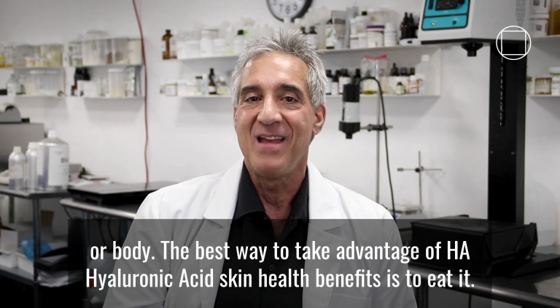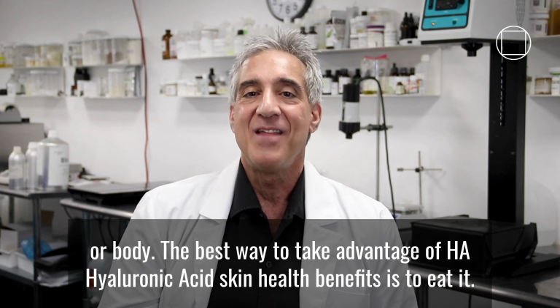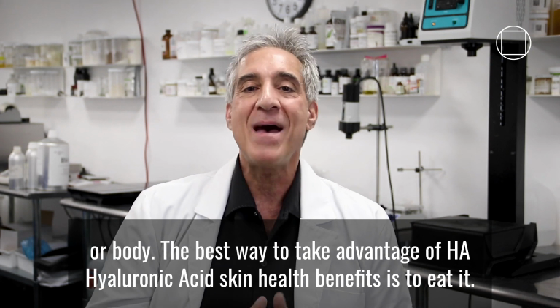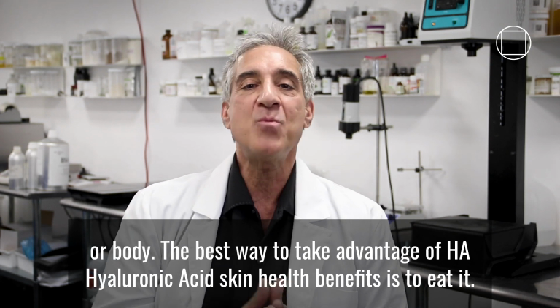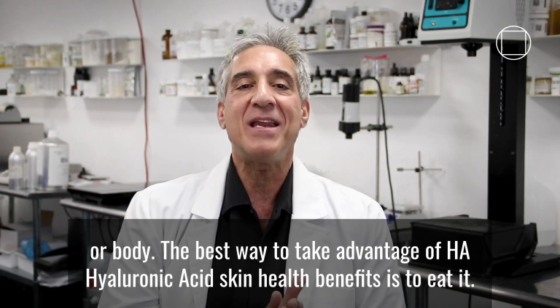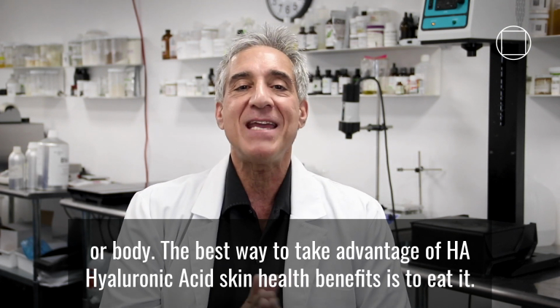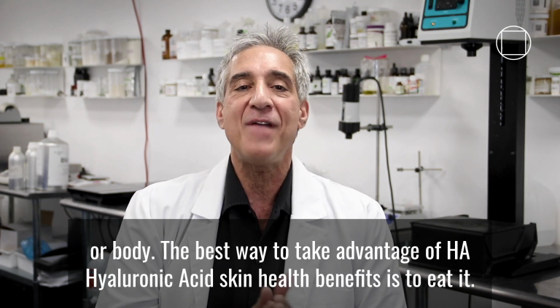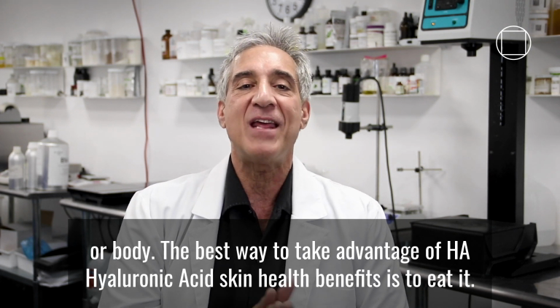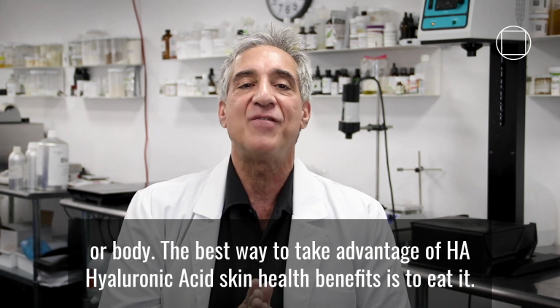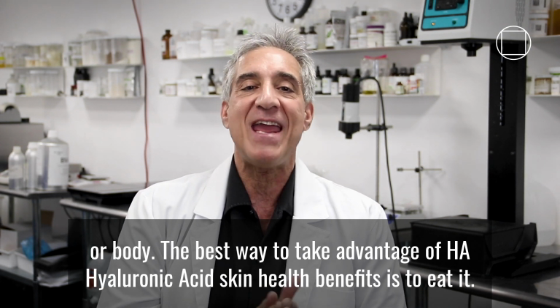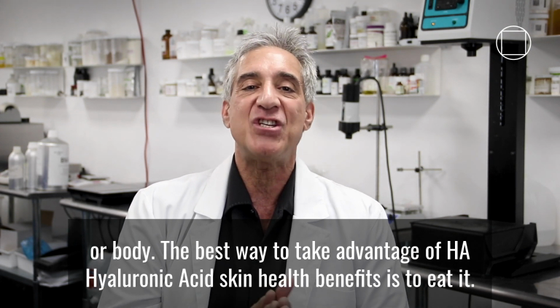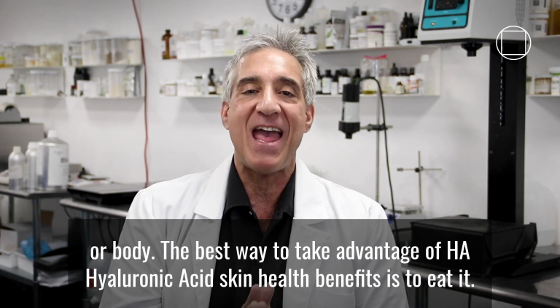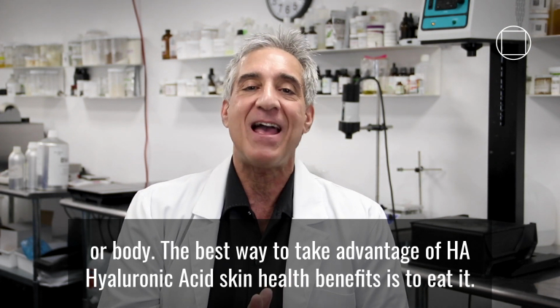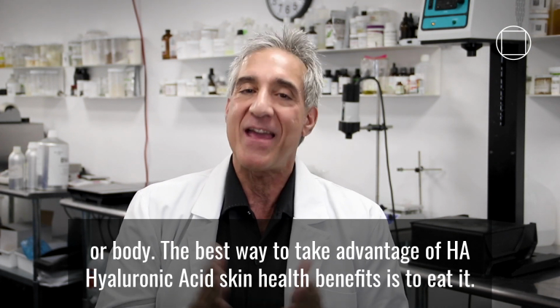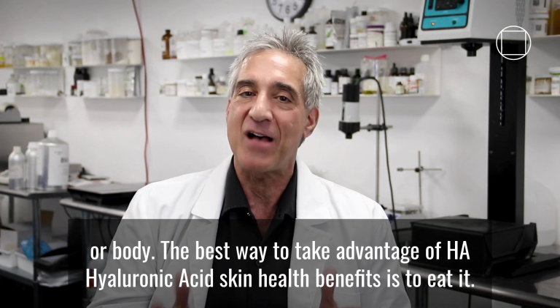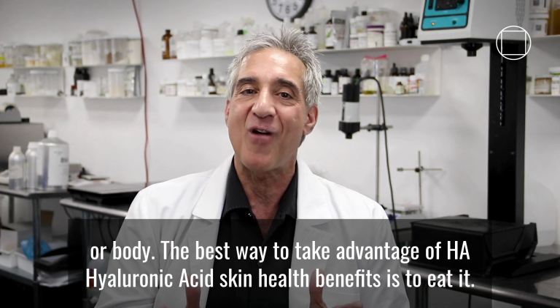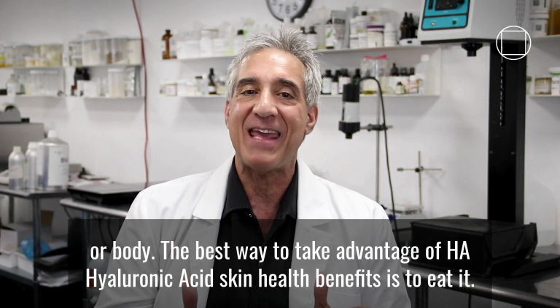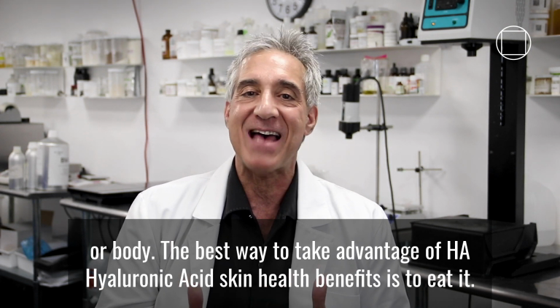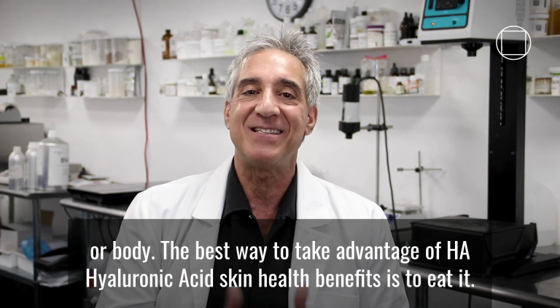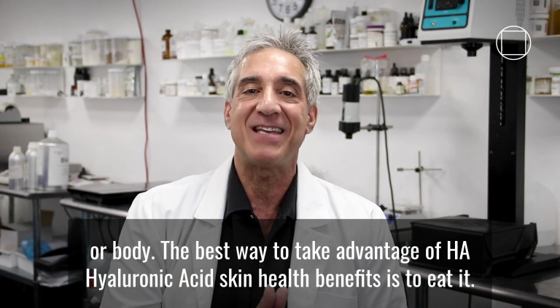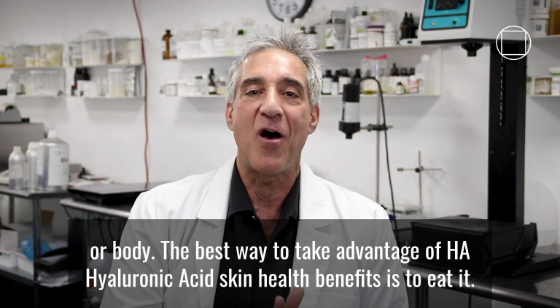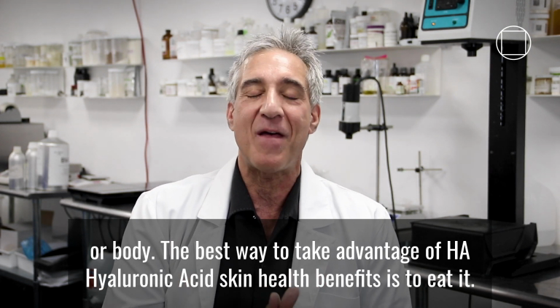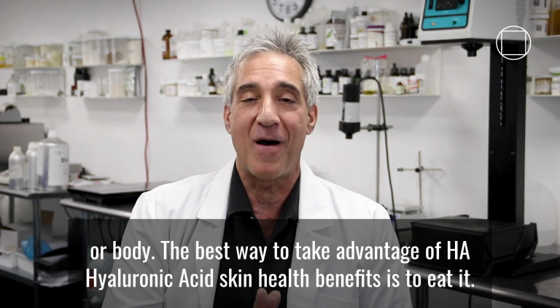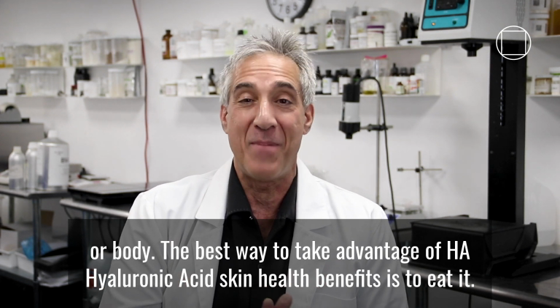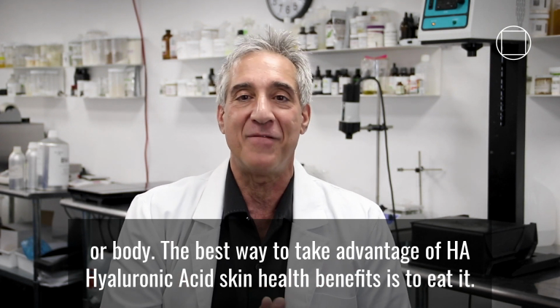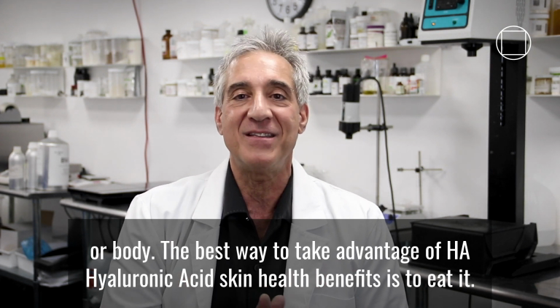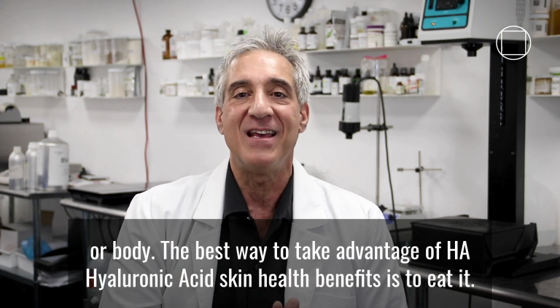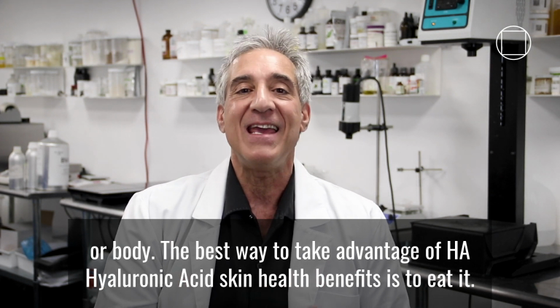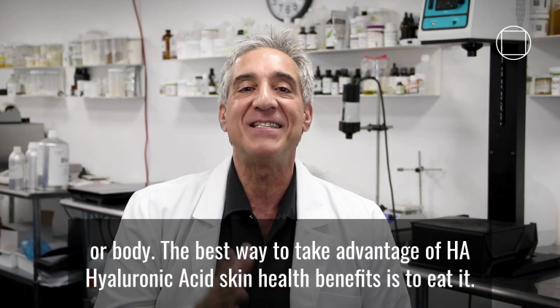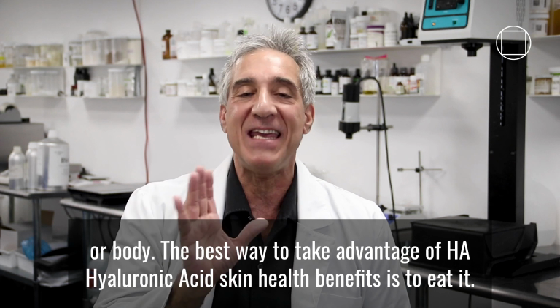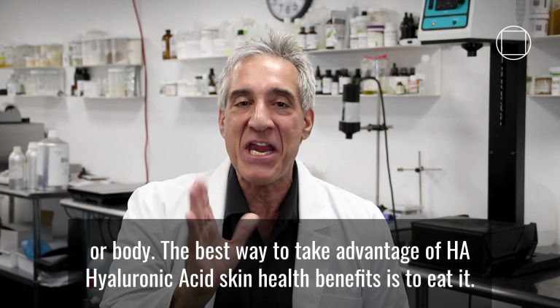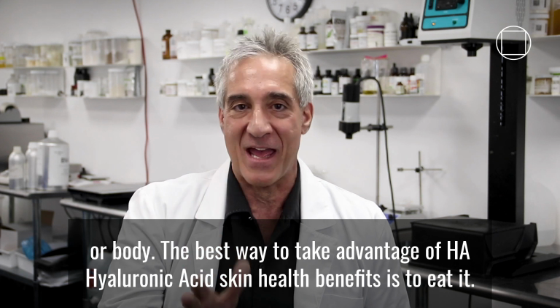The best way to take advantage of HA — hyaluronic acid — skin health benefits is to eat it.